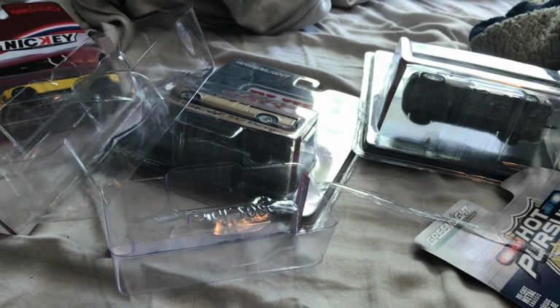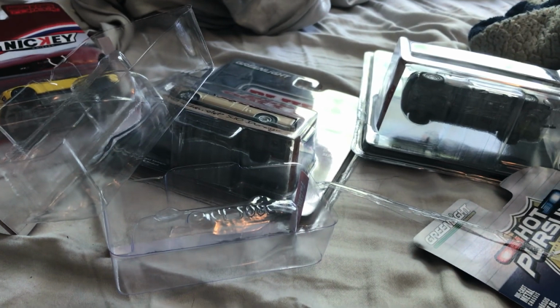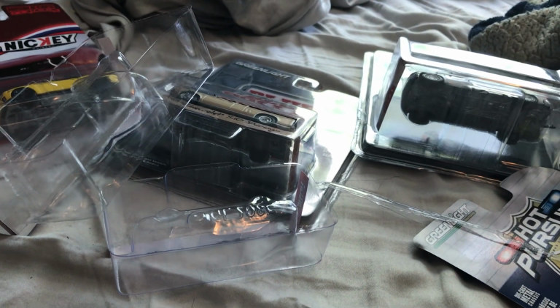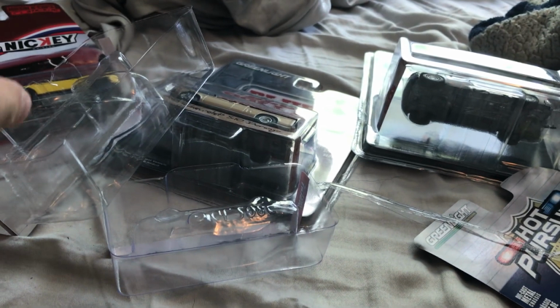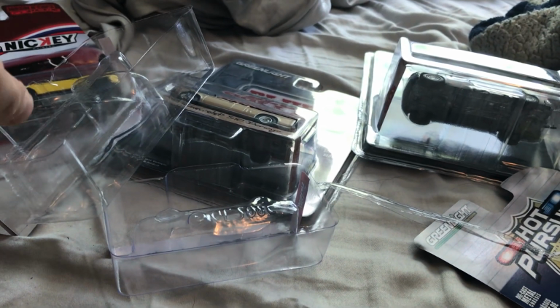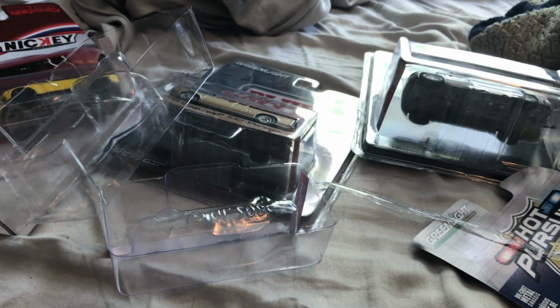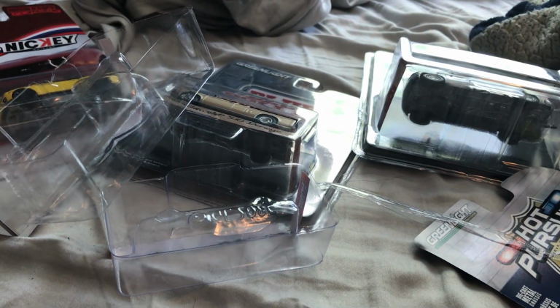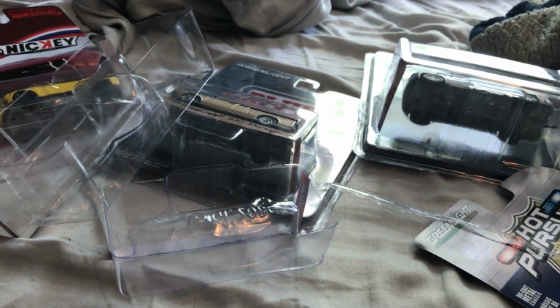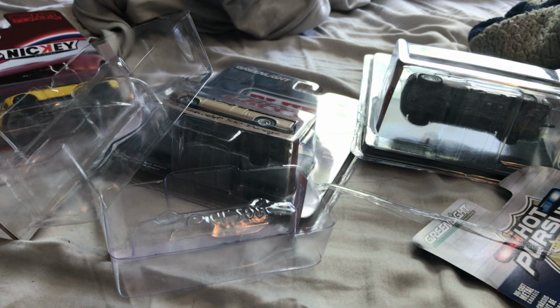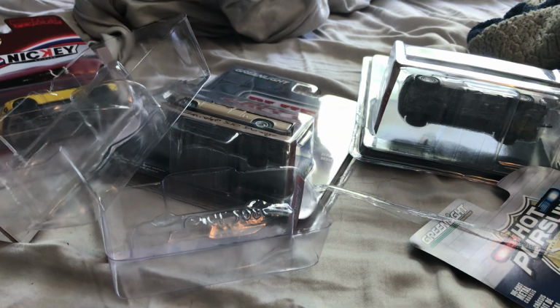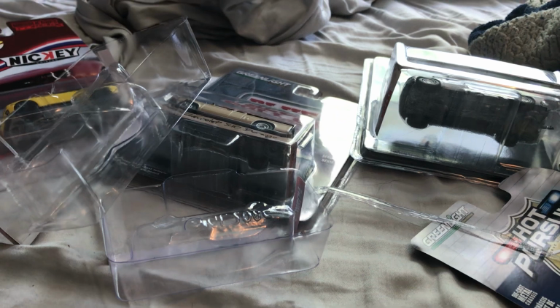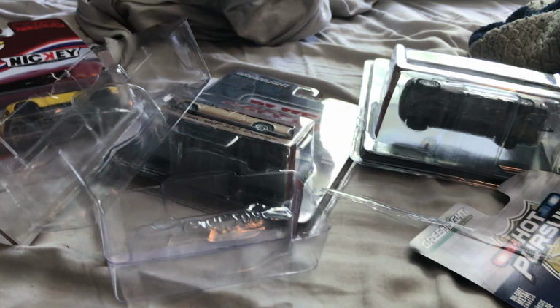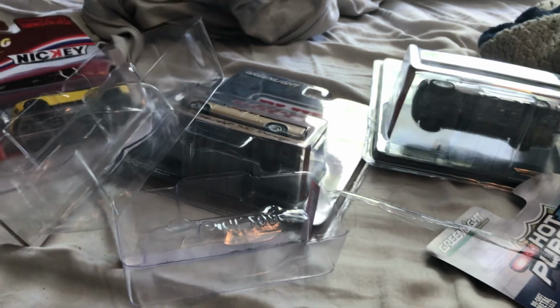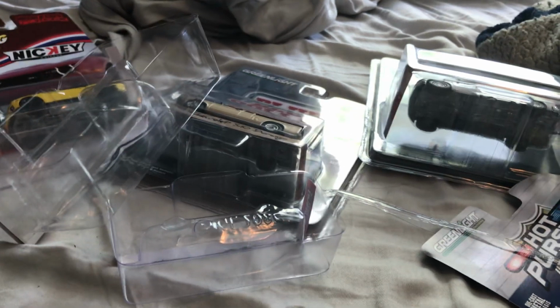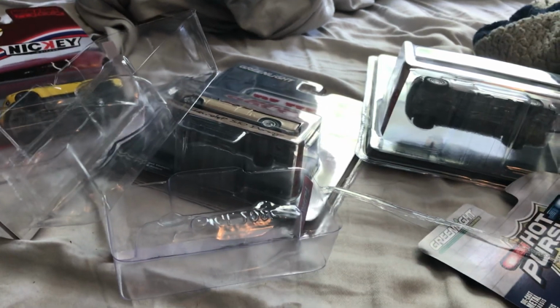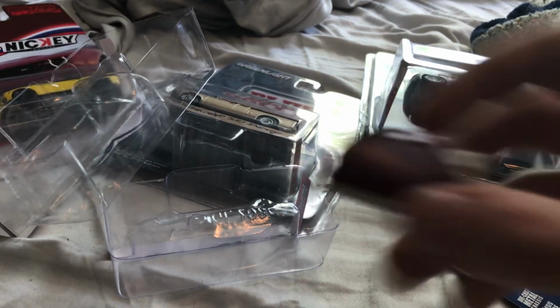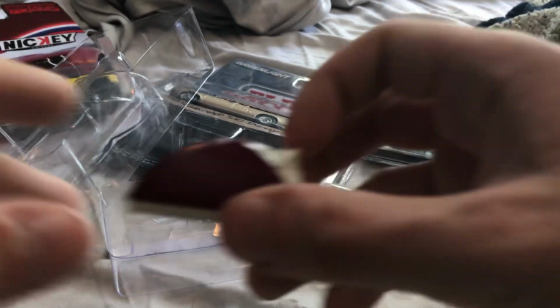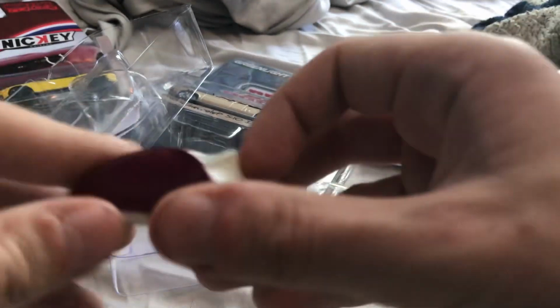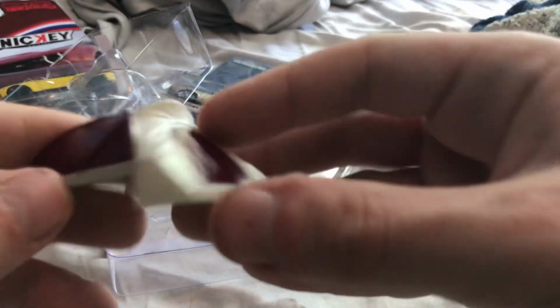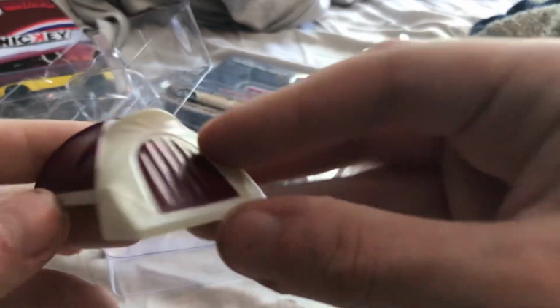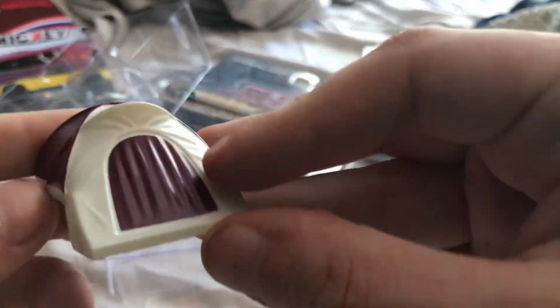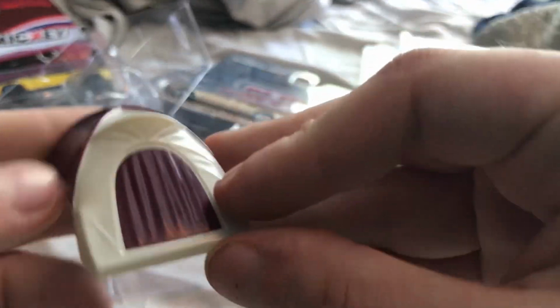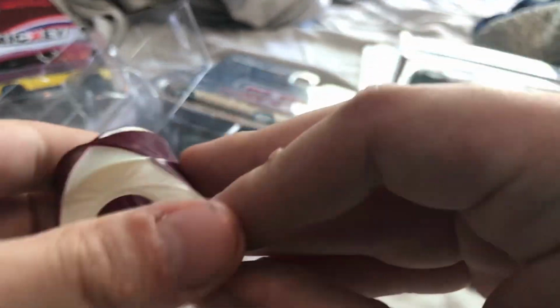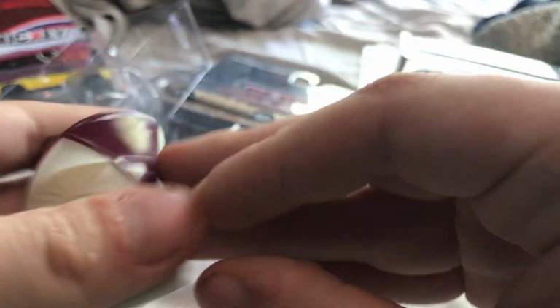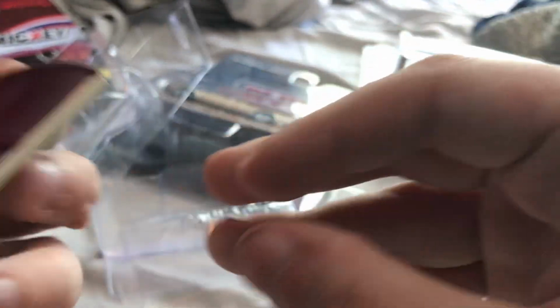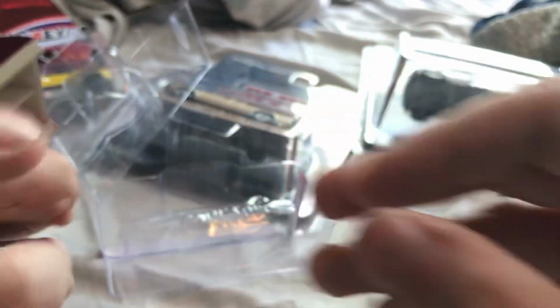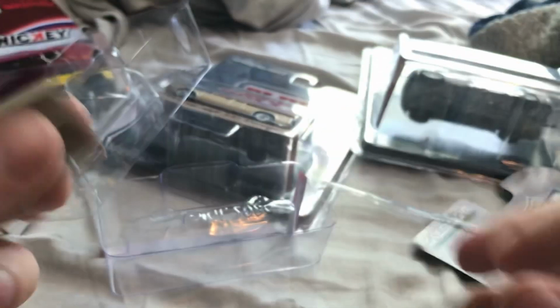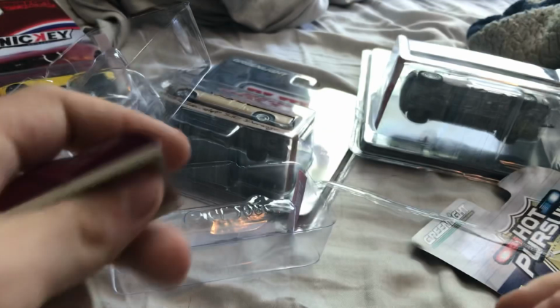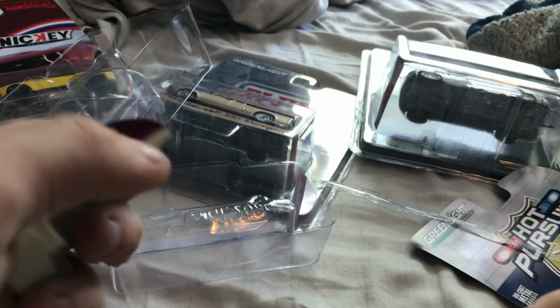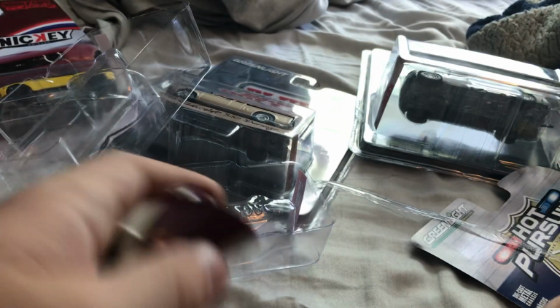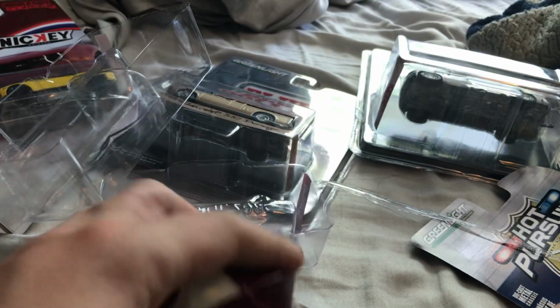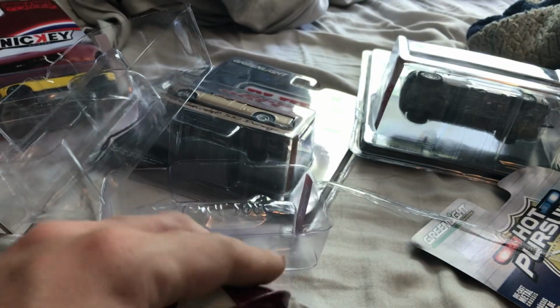Where the heck did the camper thing go? Right here — removable camper, goes on like this.